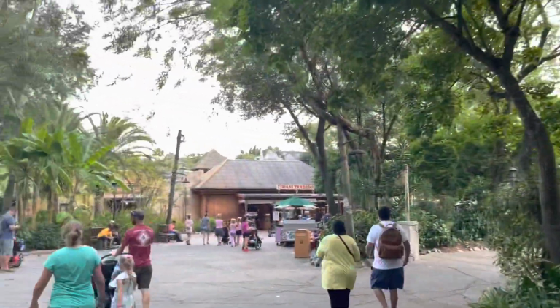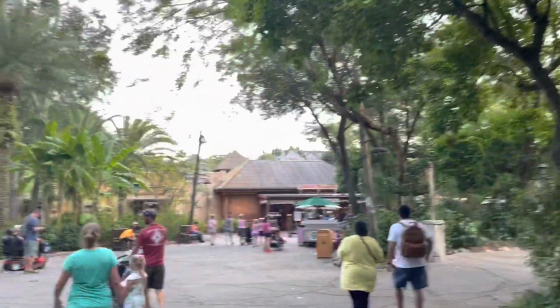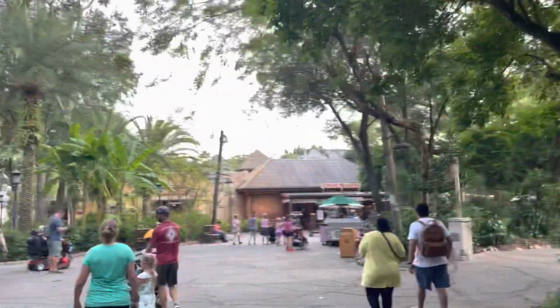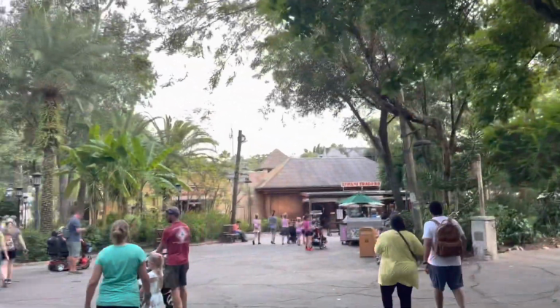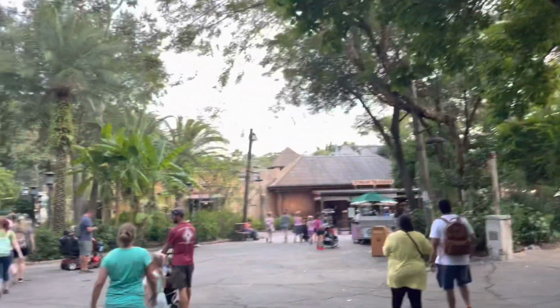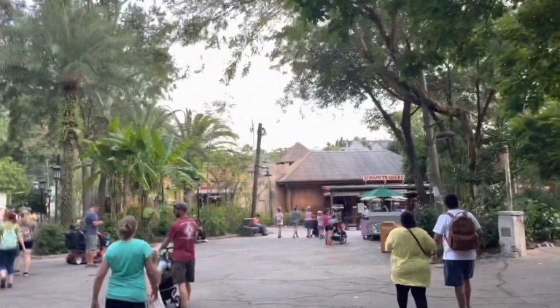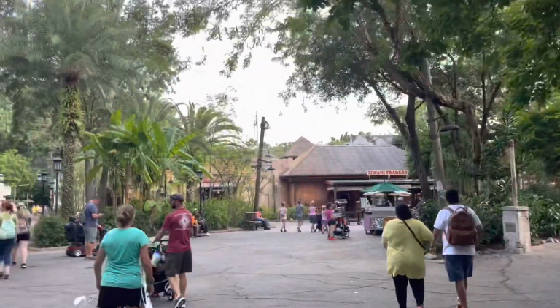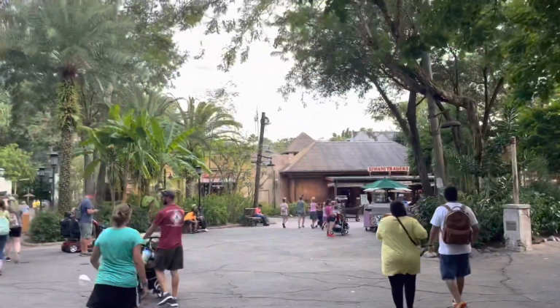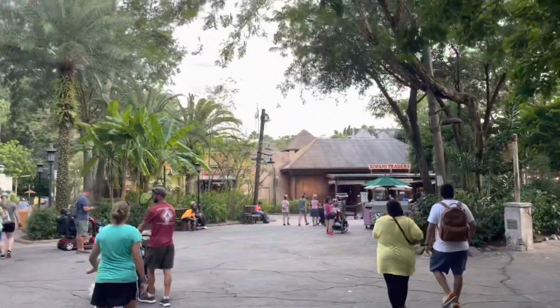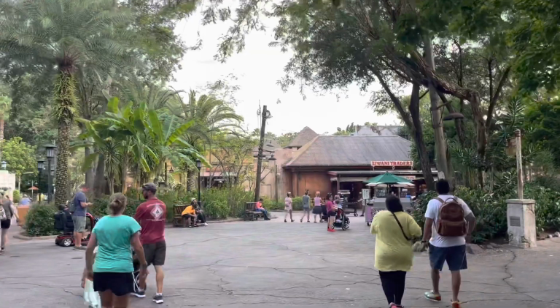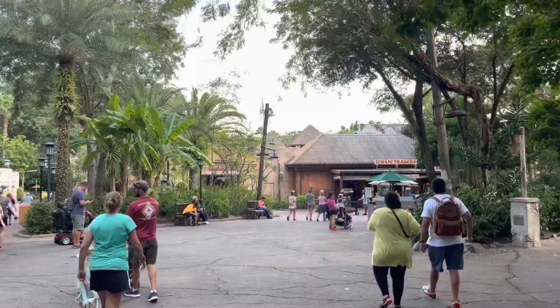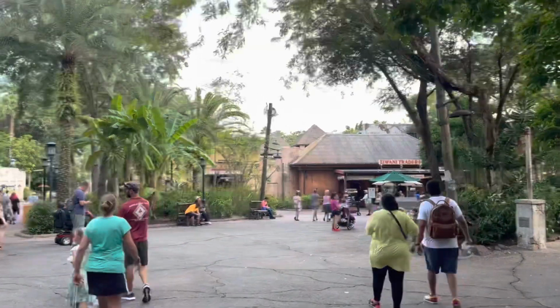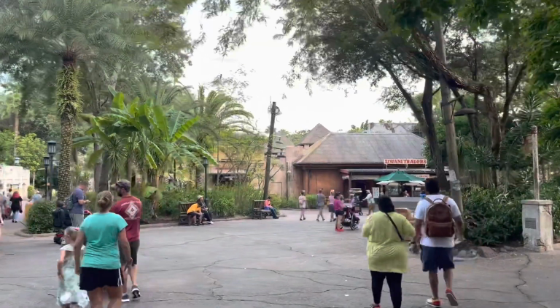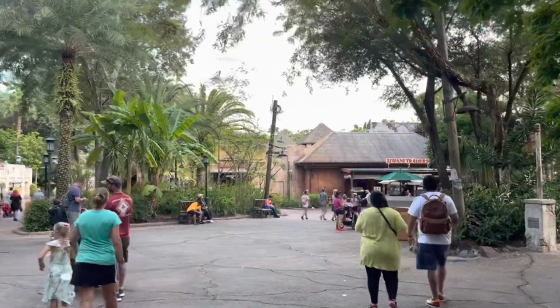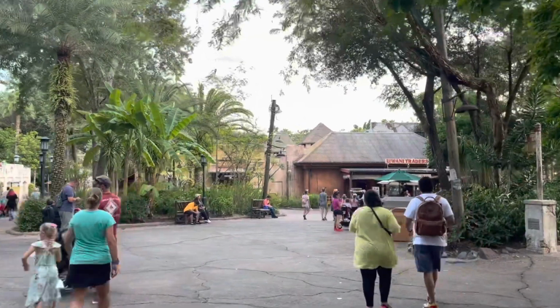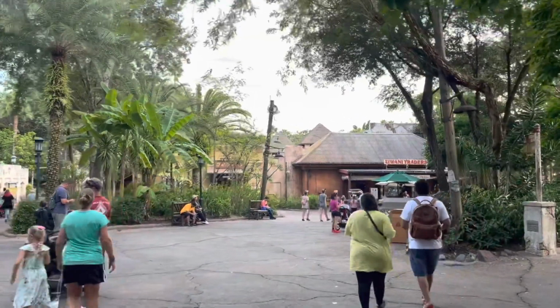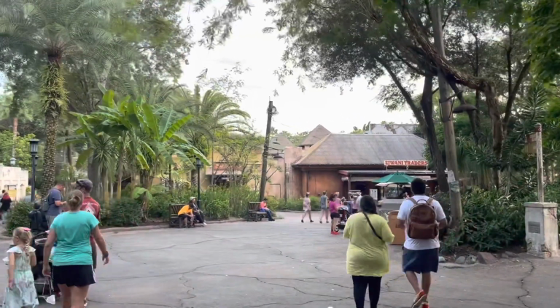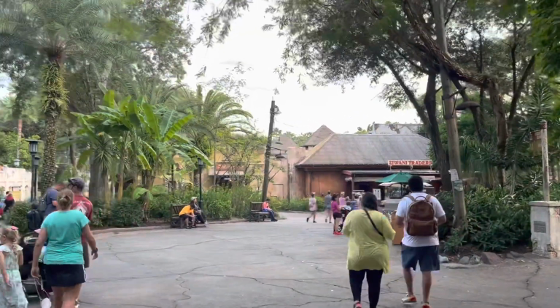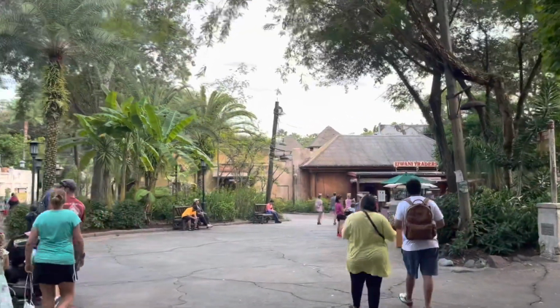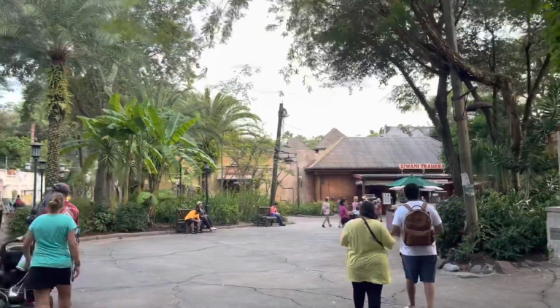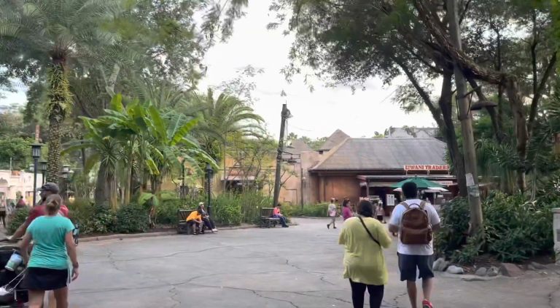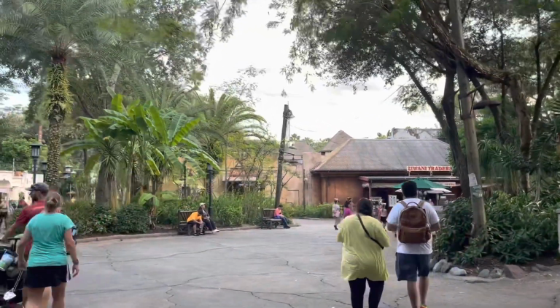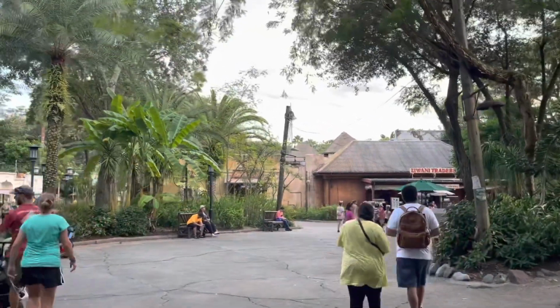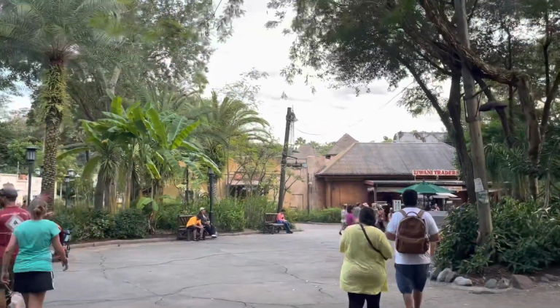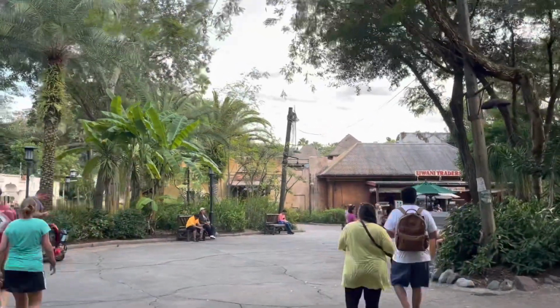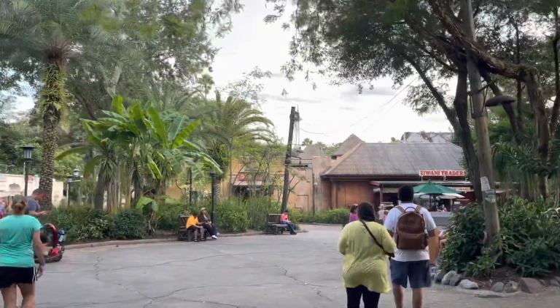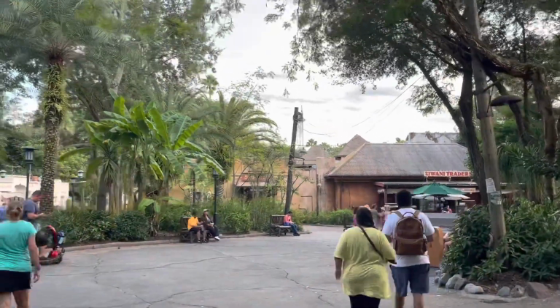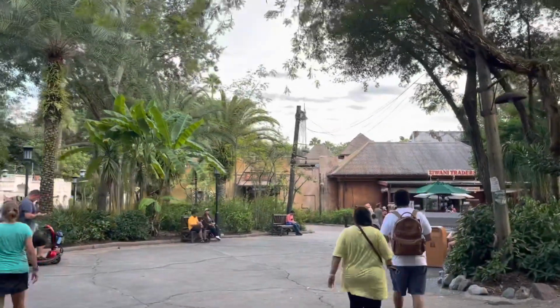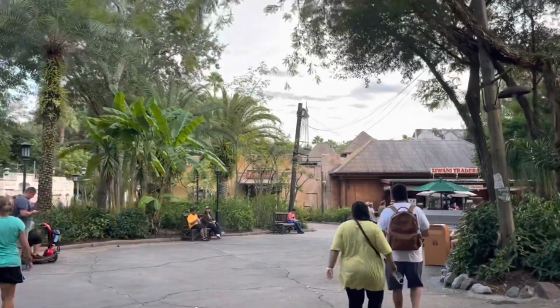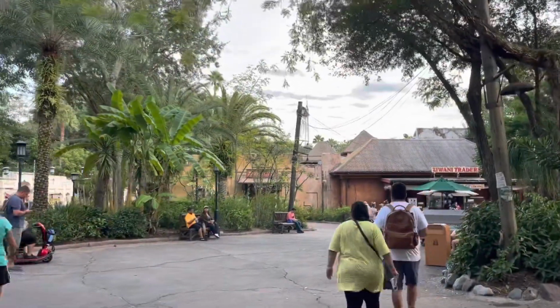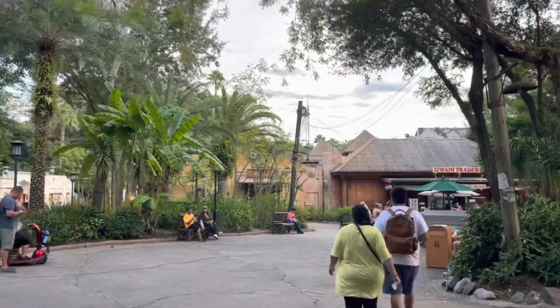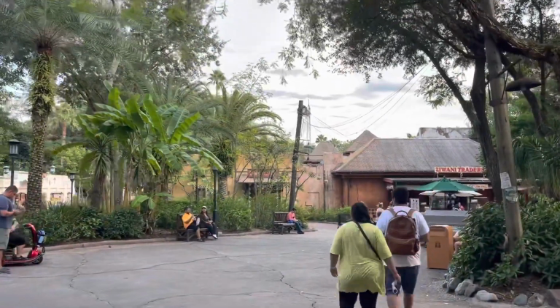That was a great ride. I love Kilimanjaro Safaris — it's my favorite ride here at Animal Kingdom.